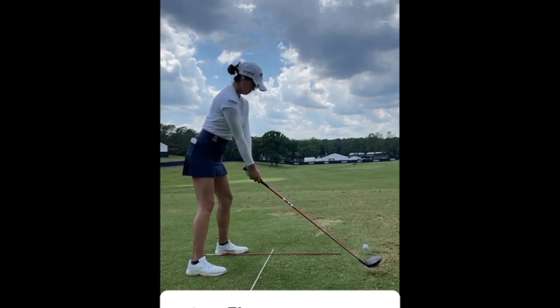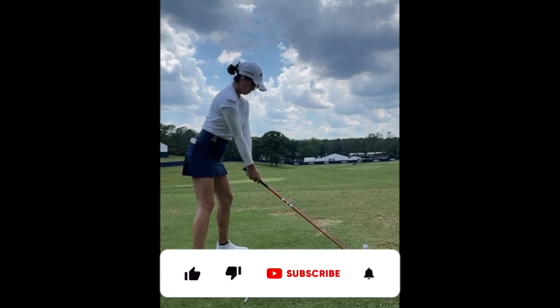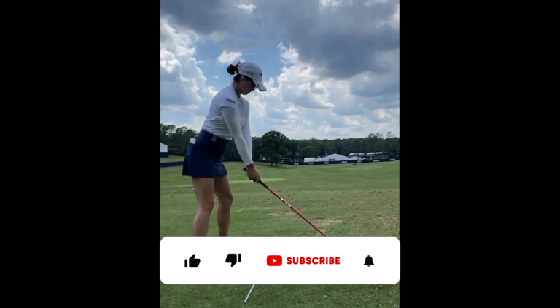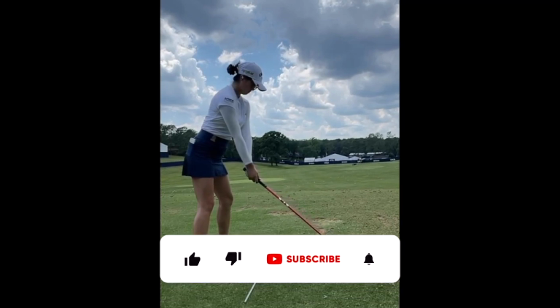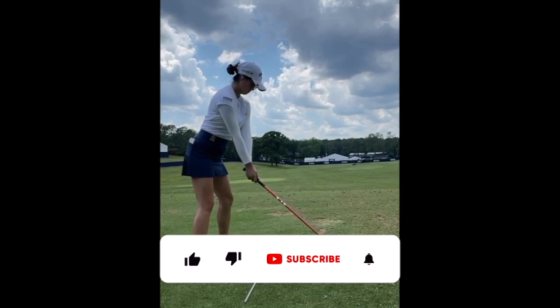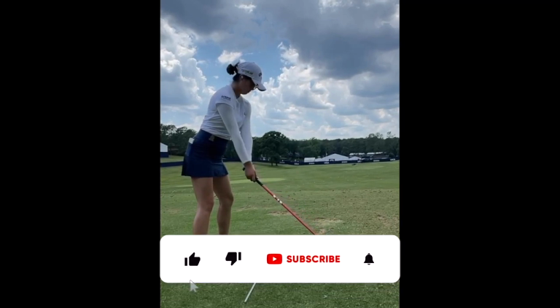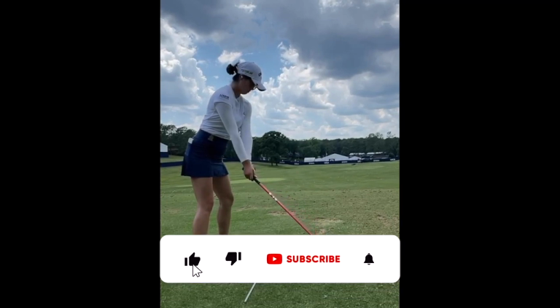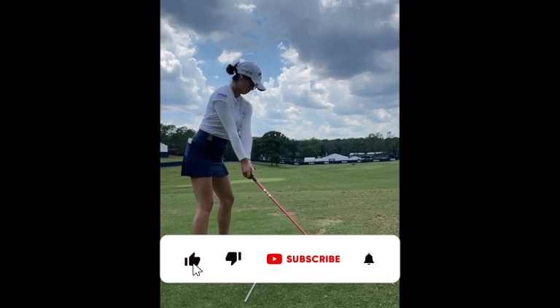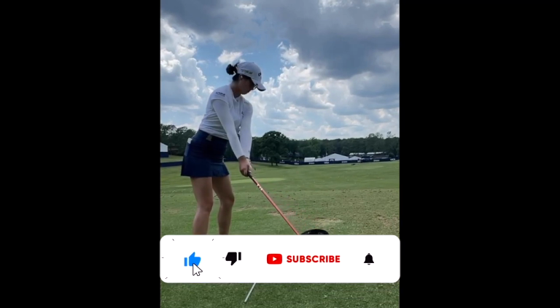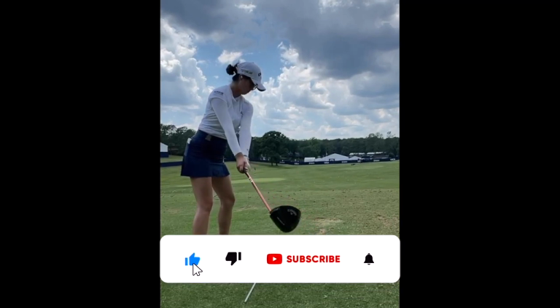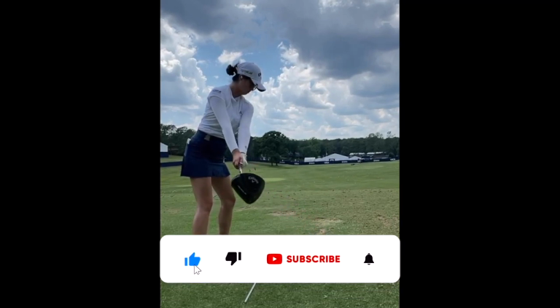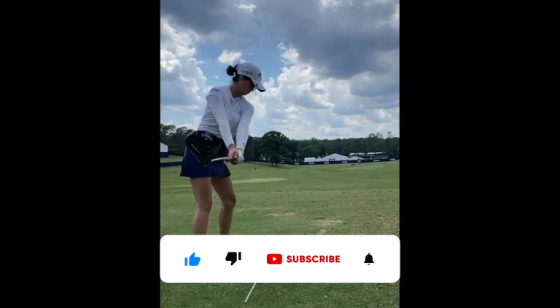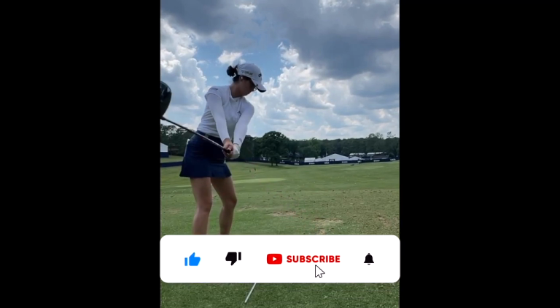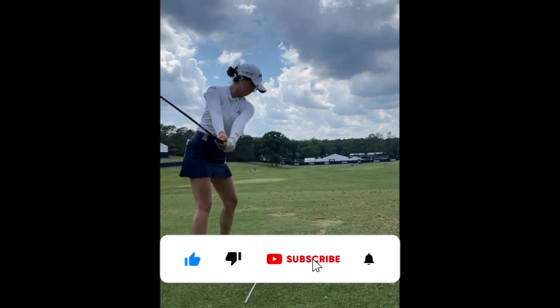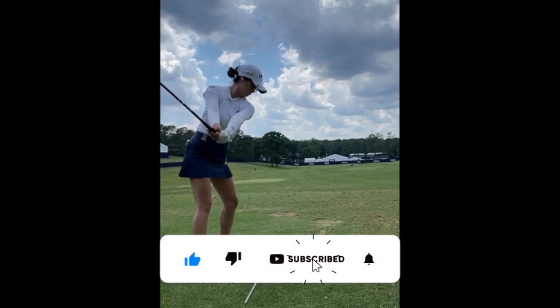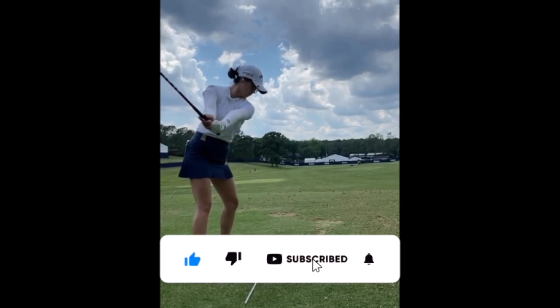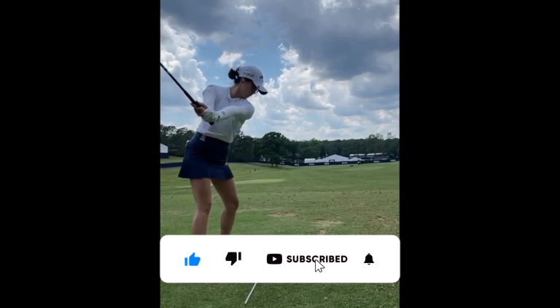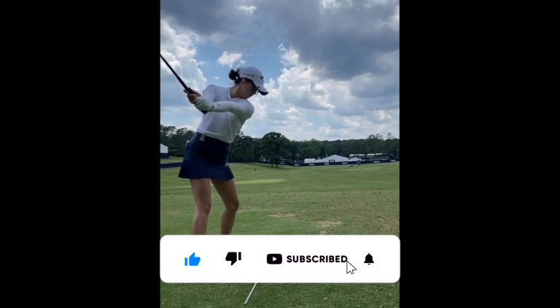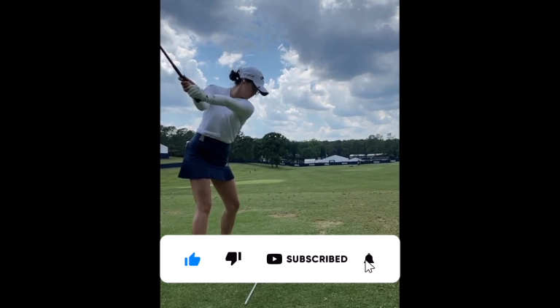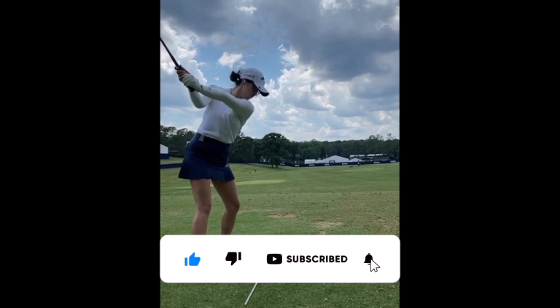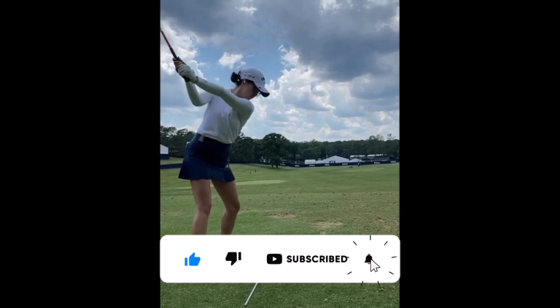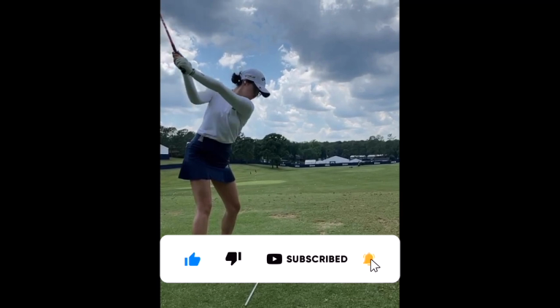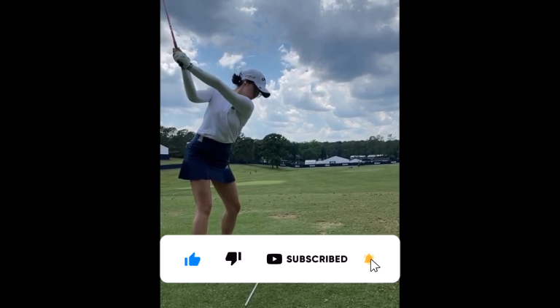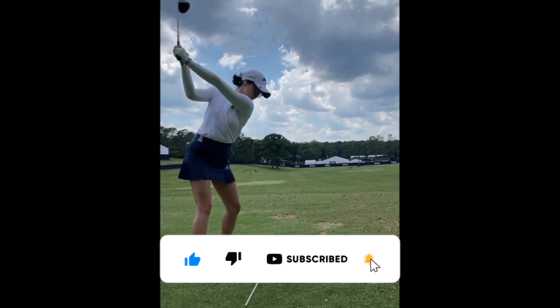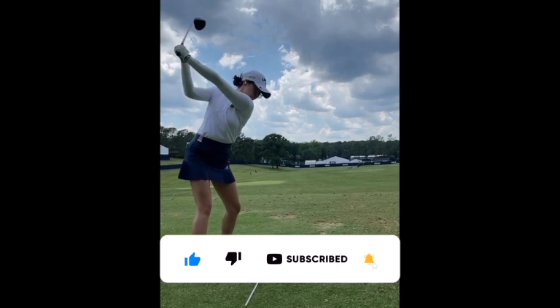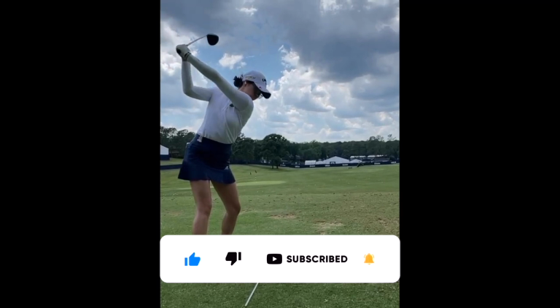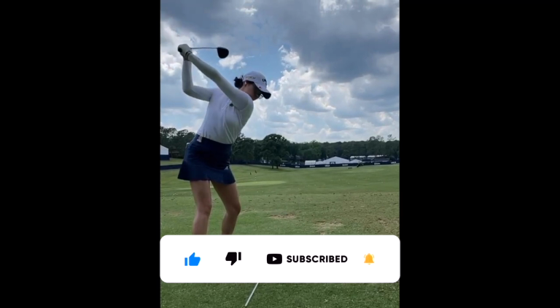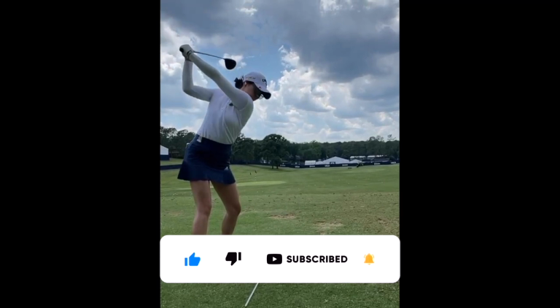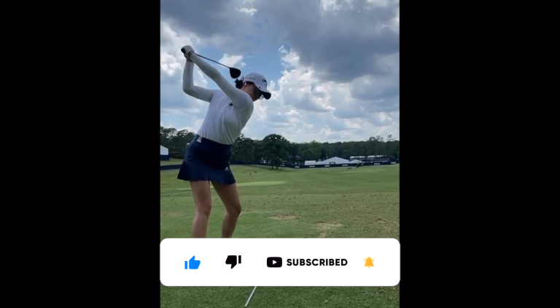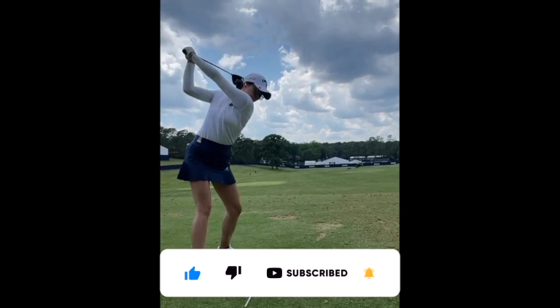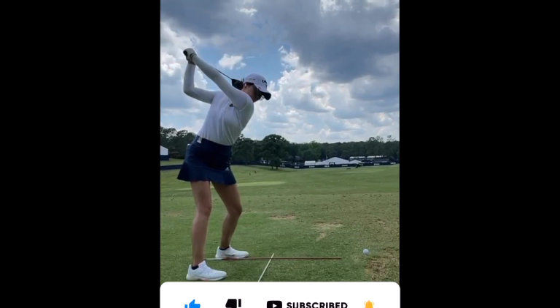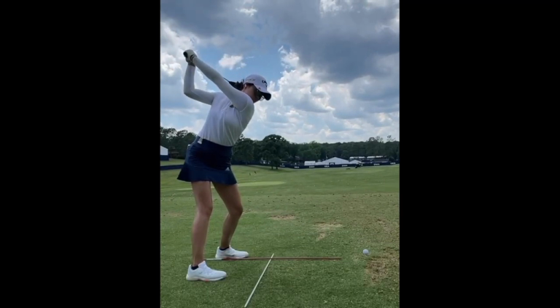Real quick — if you're enjoying this video and videos like it, please like the video and subscribe to the Scratch Golf Tips YouTube channel to see some of our future uploads.